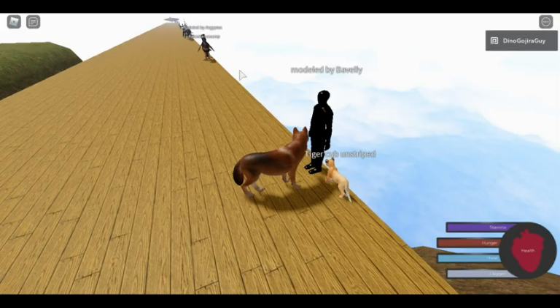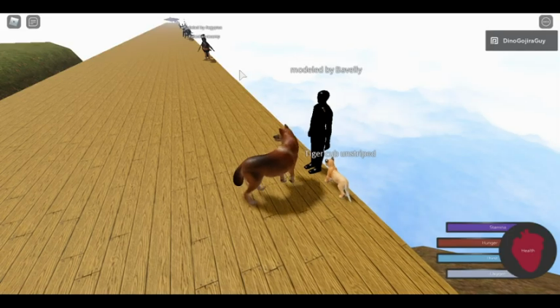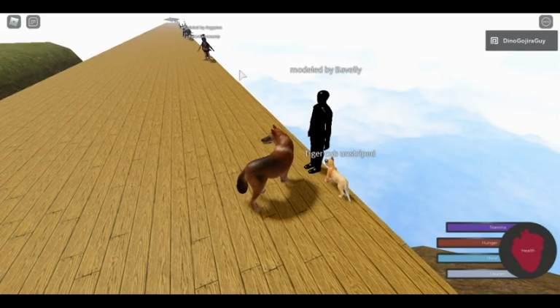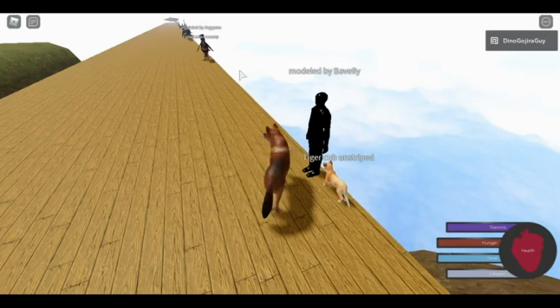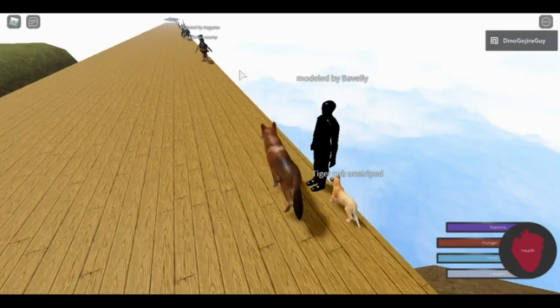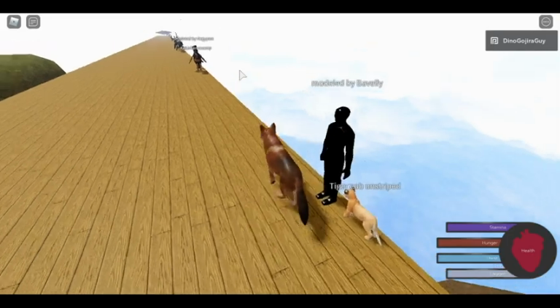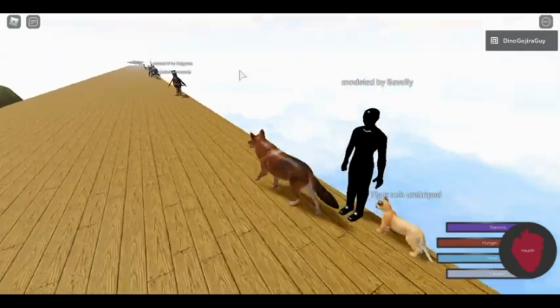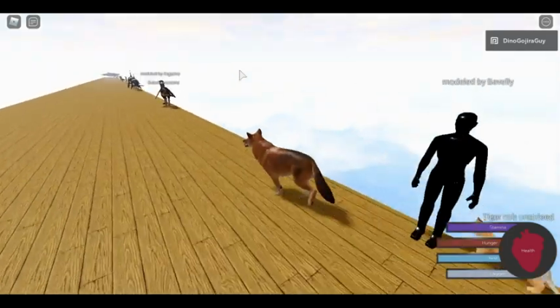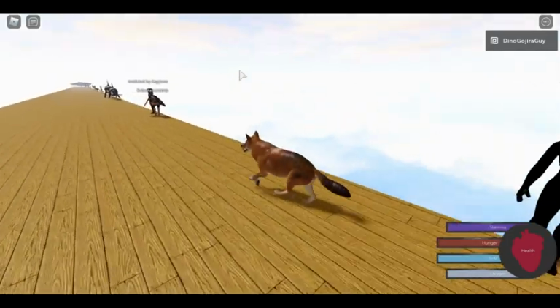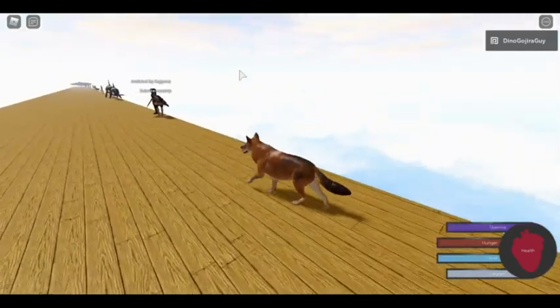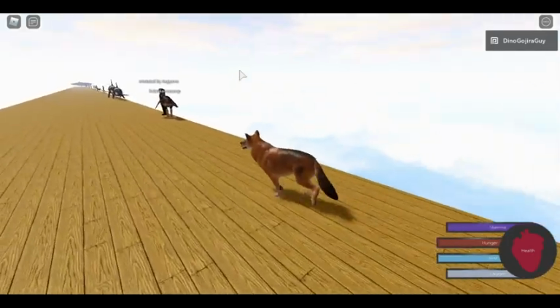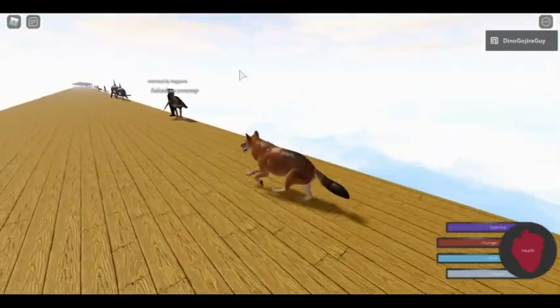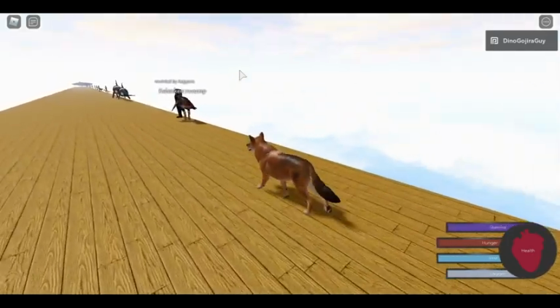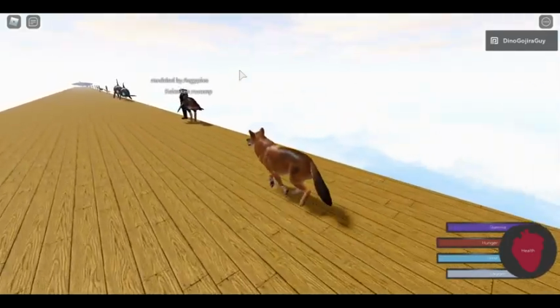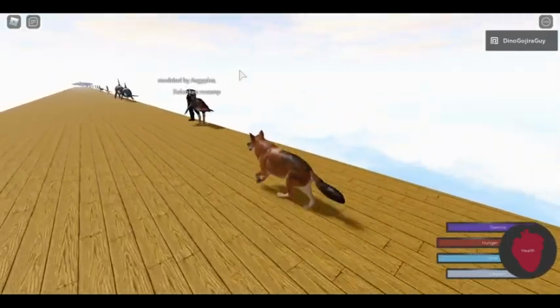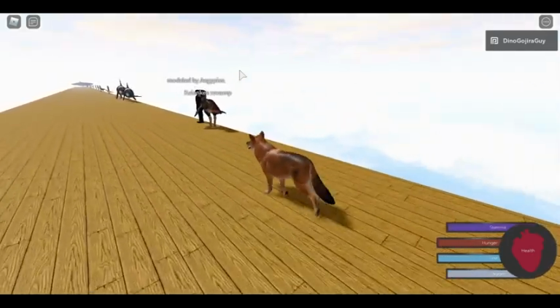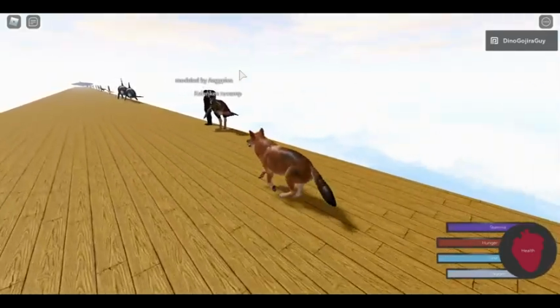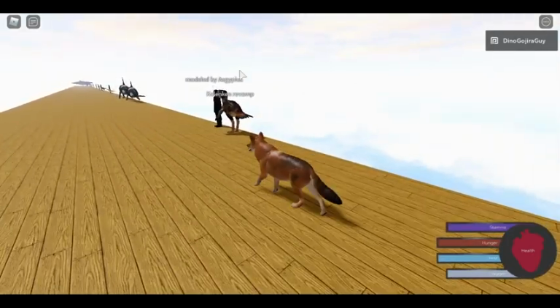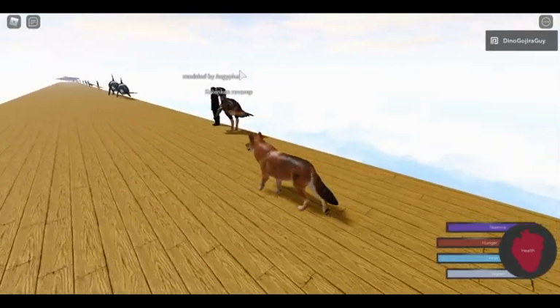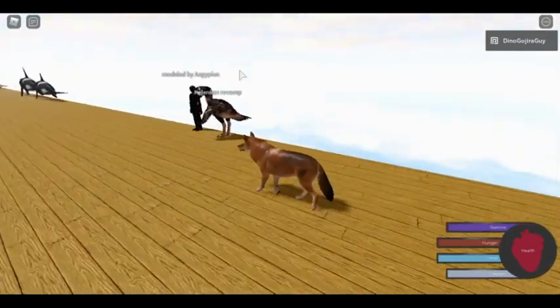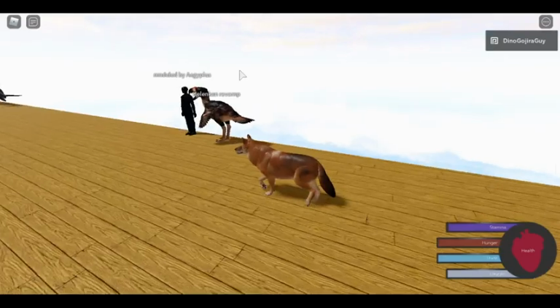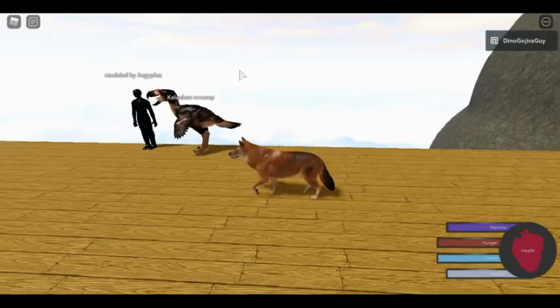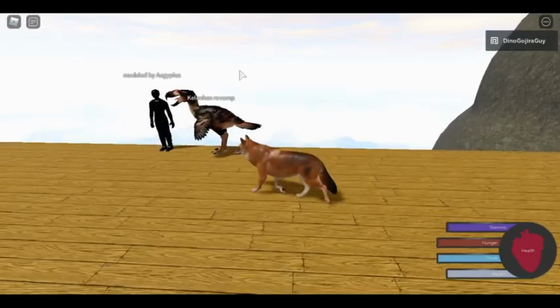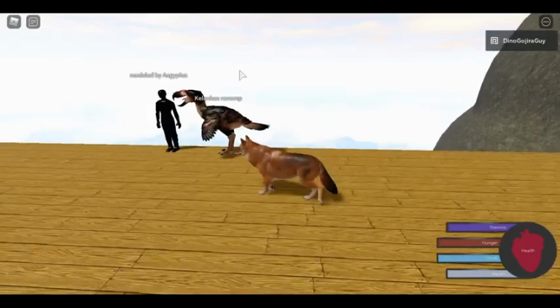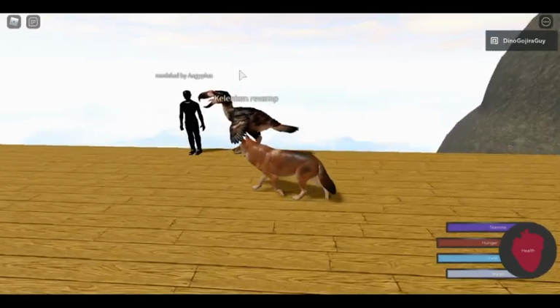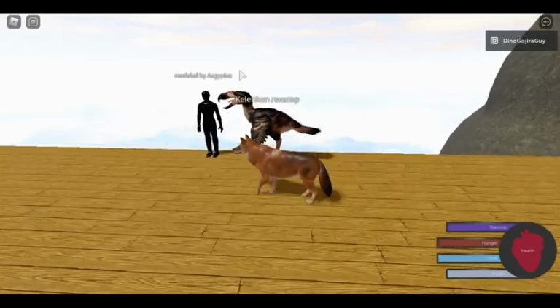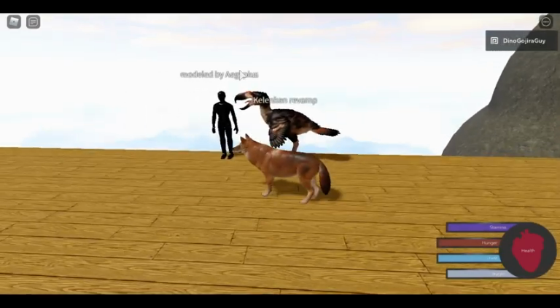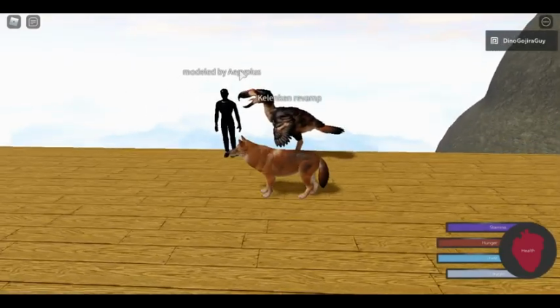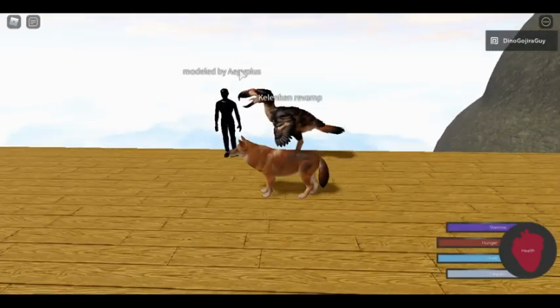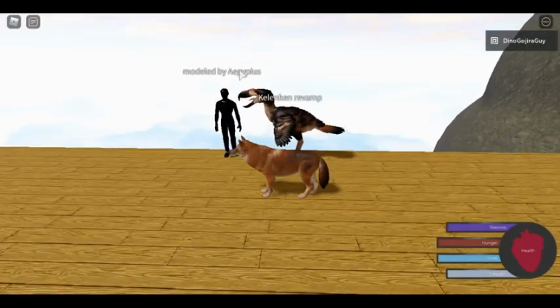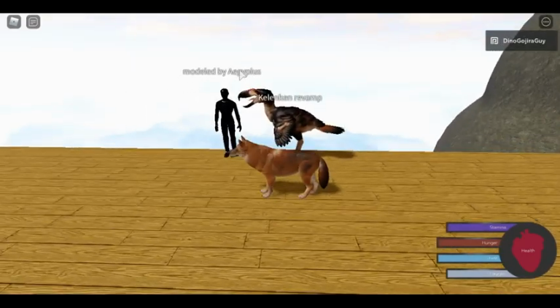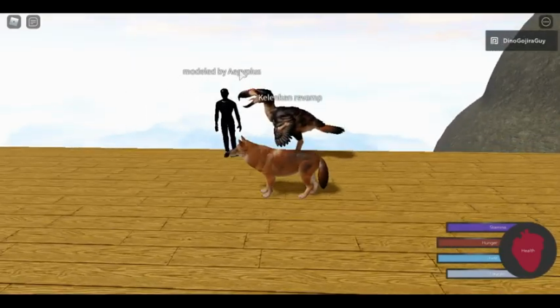Next up we have the calican remodel by our modeler AJ.